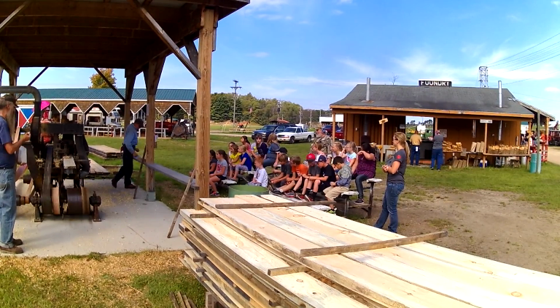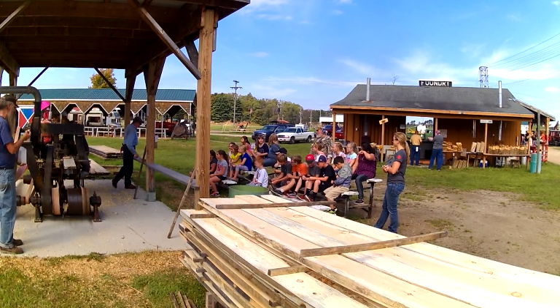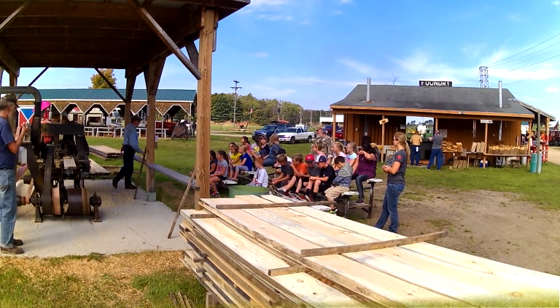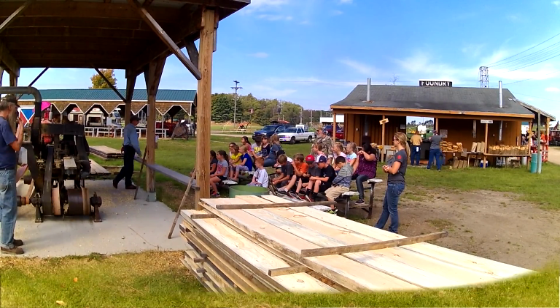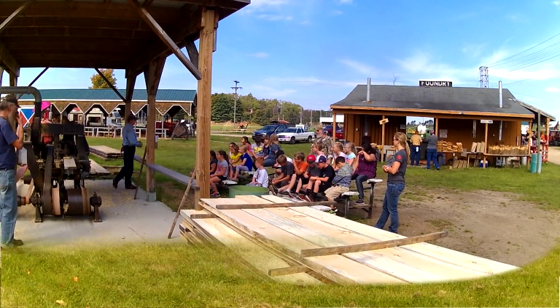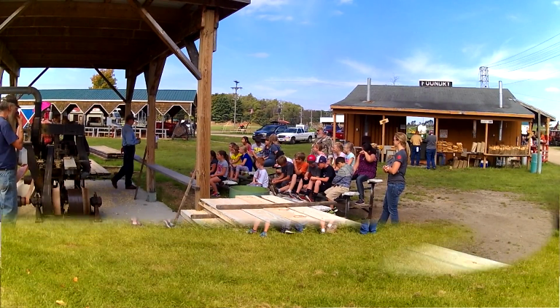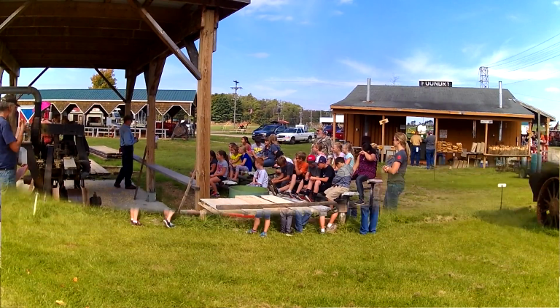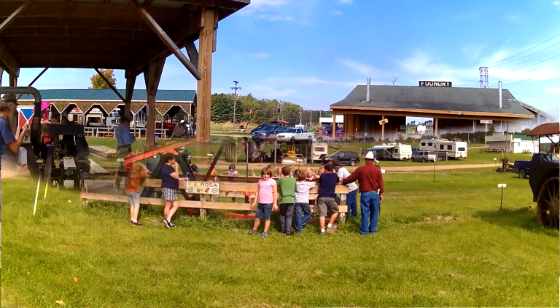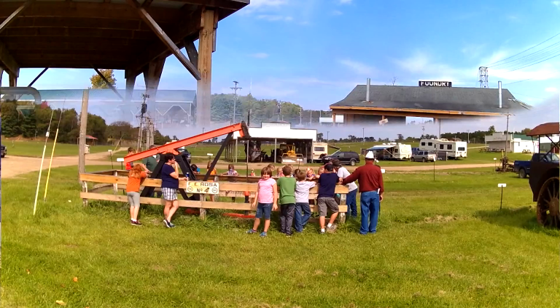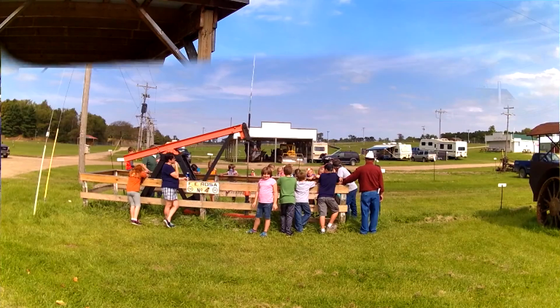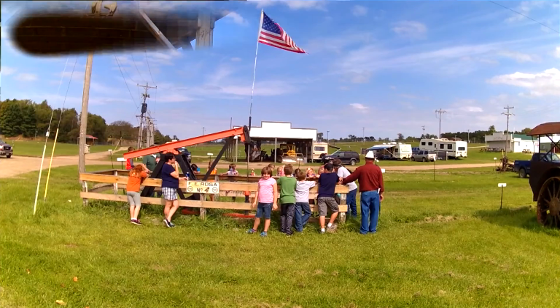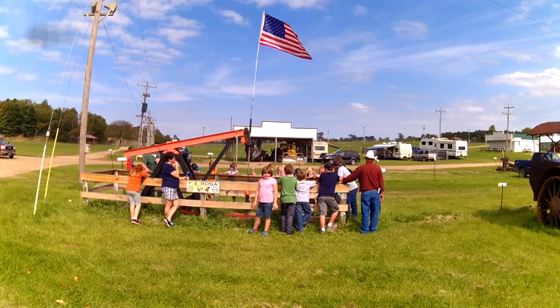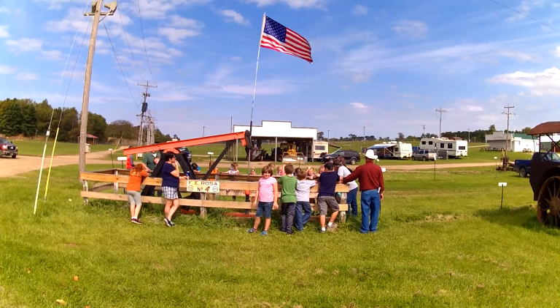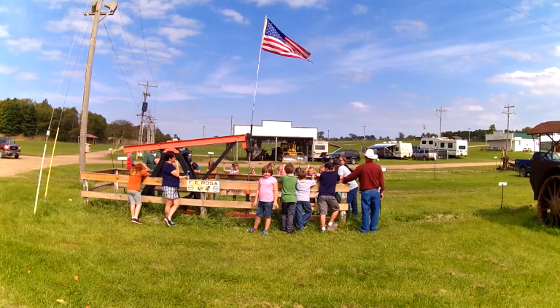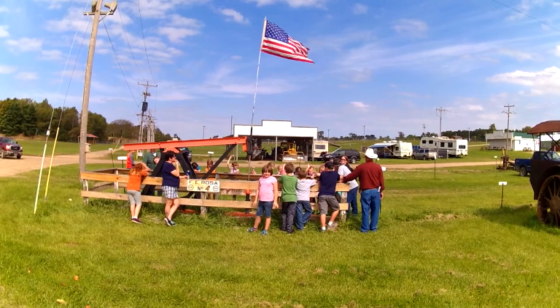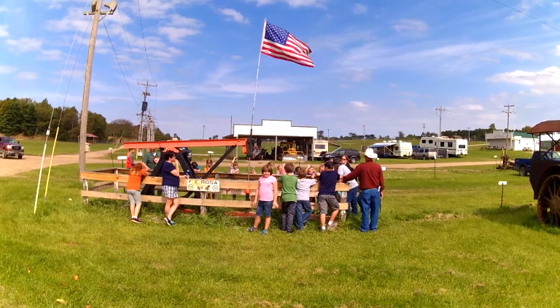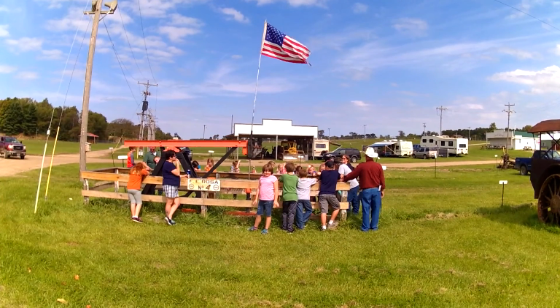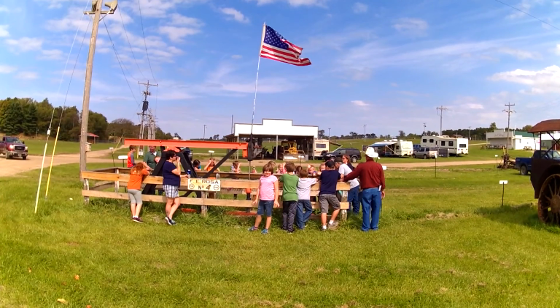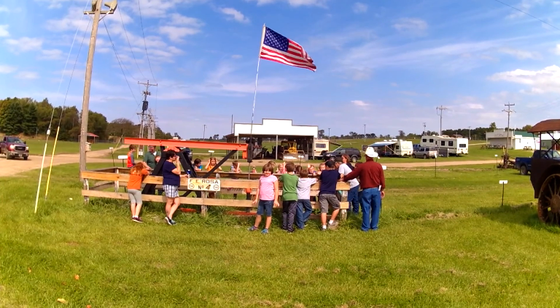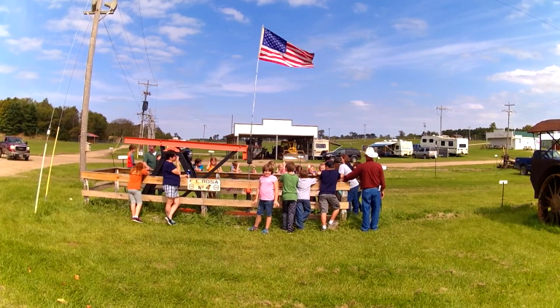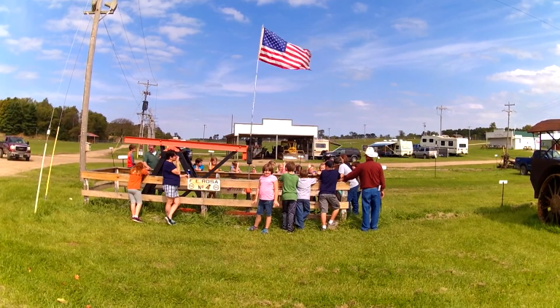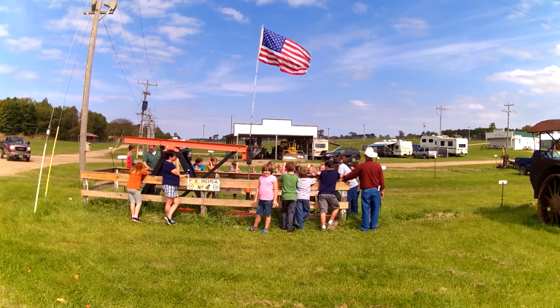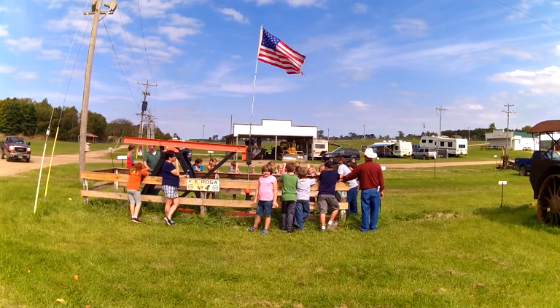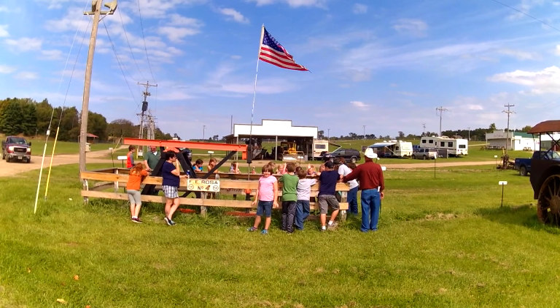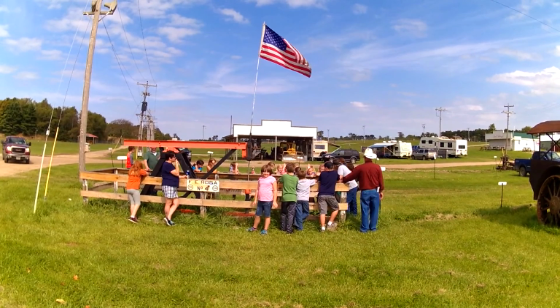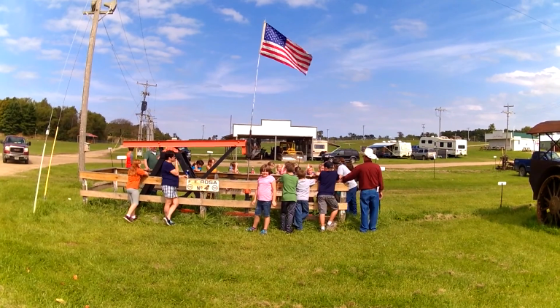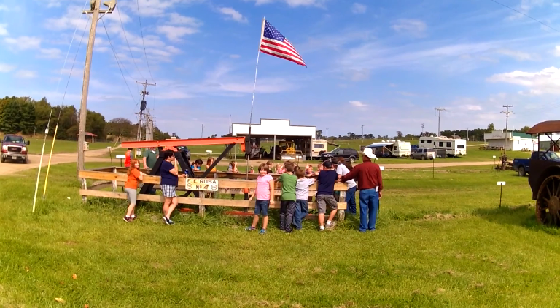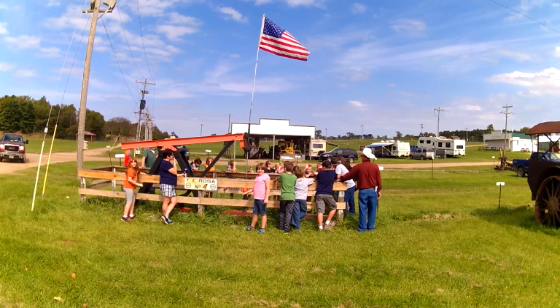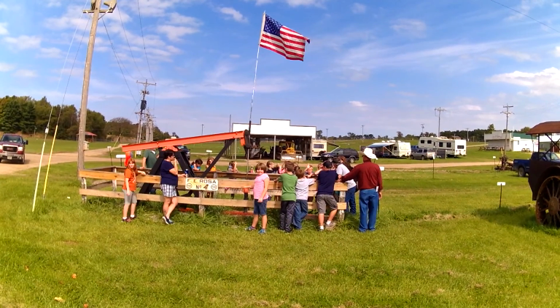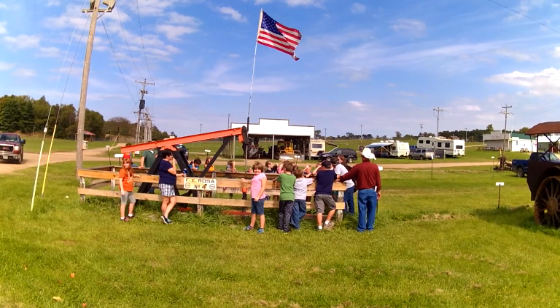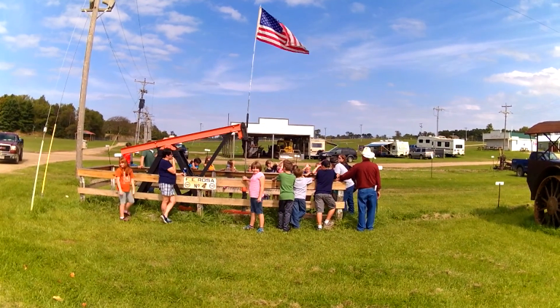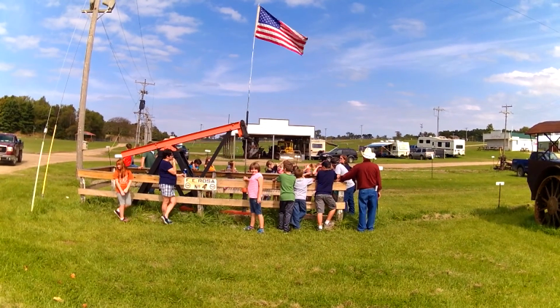Also part of Education Days is our oil well exhibit. Here the kids get to see an oil well derrick in action.